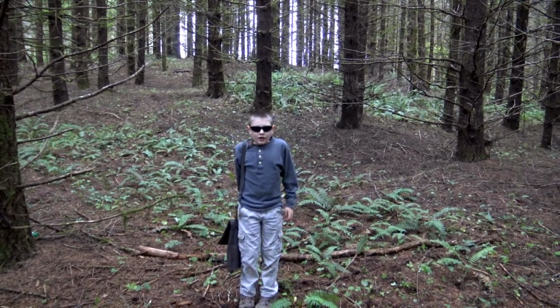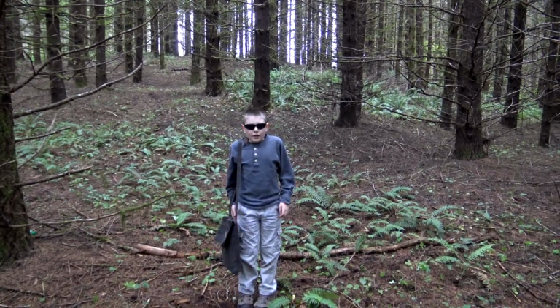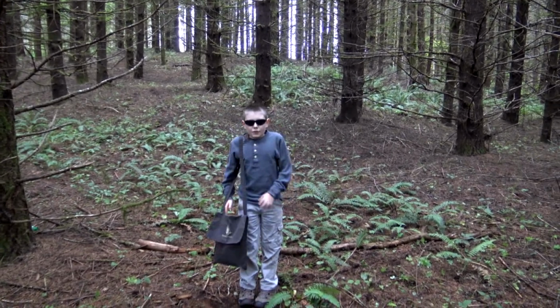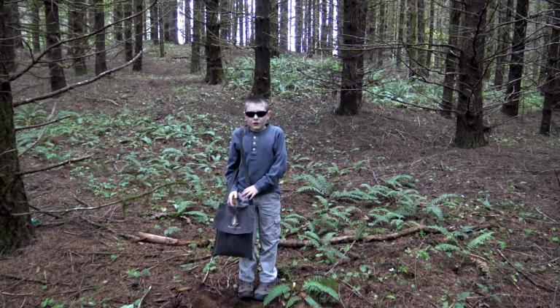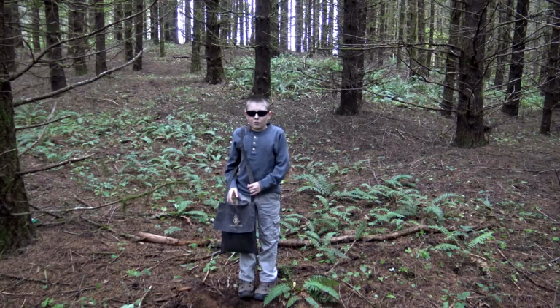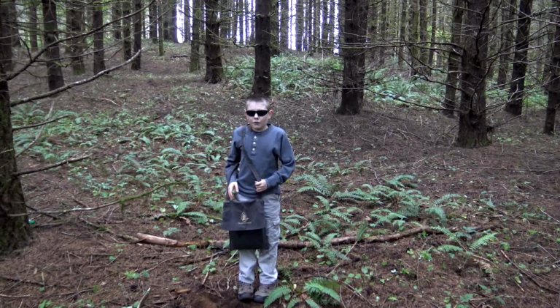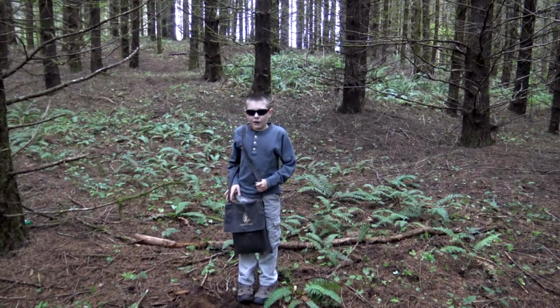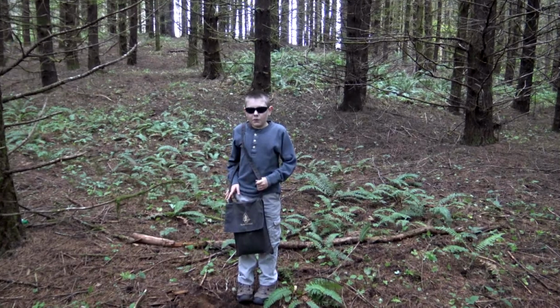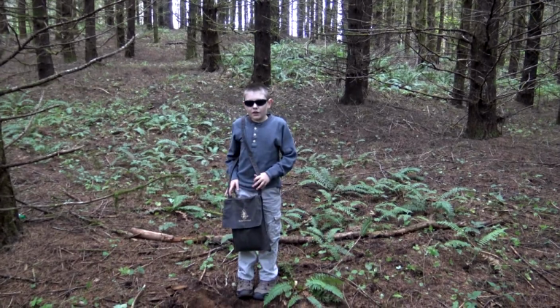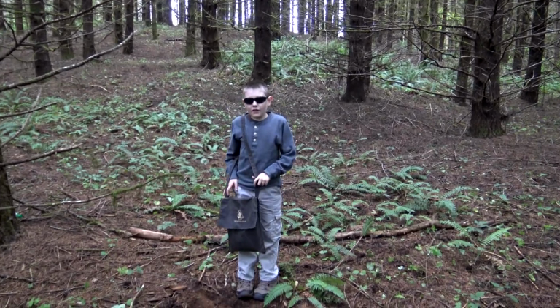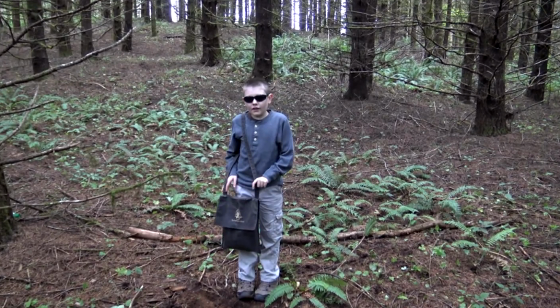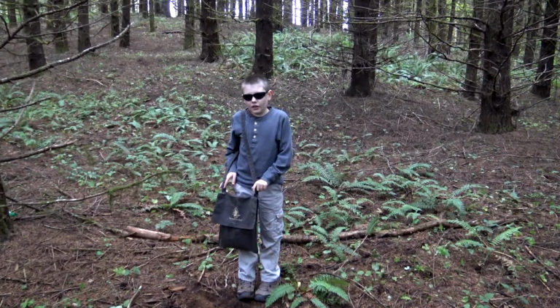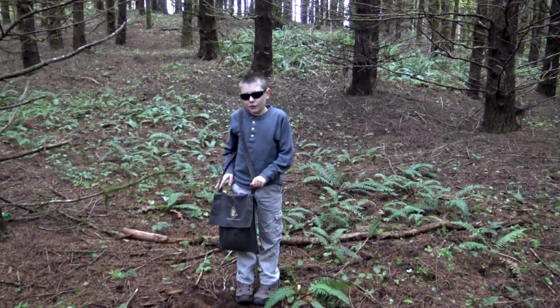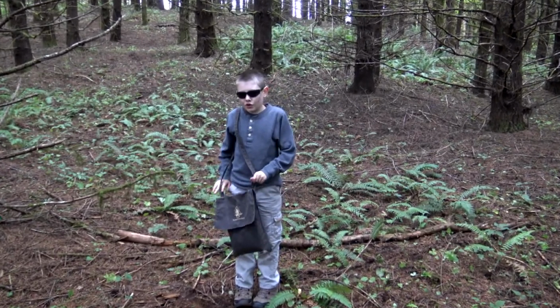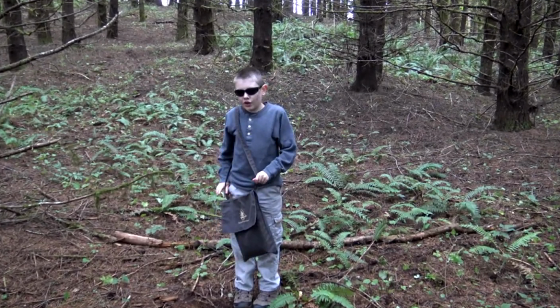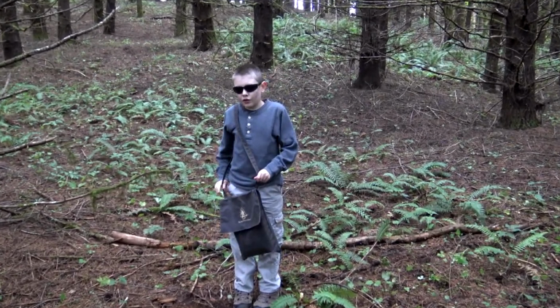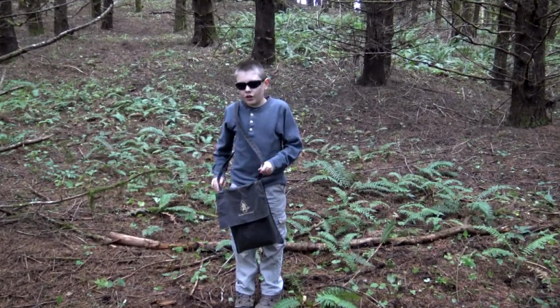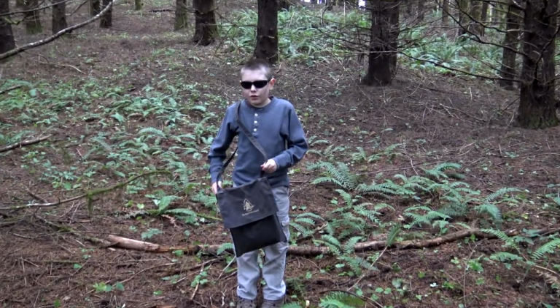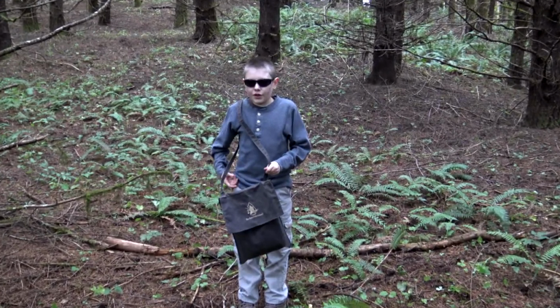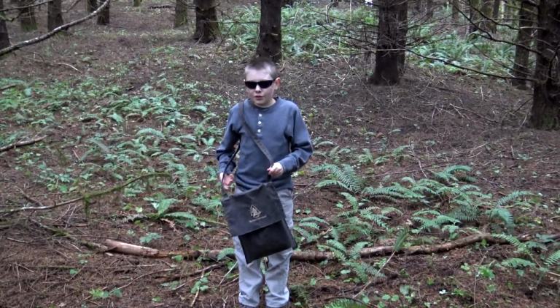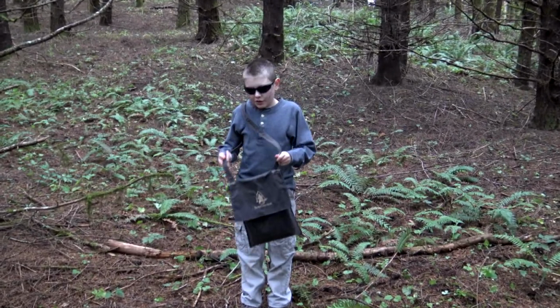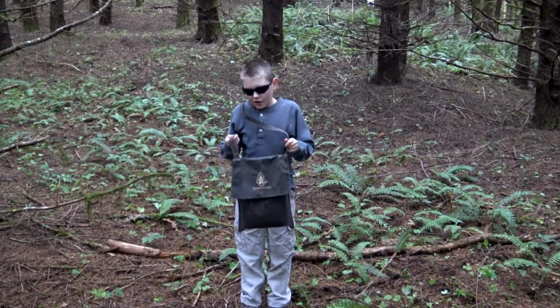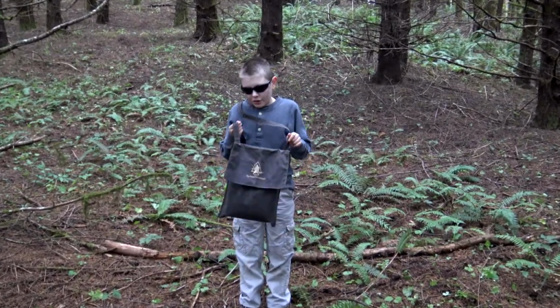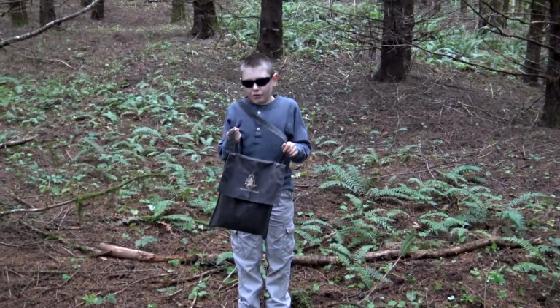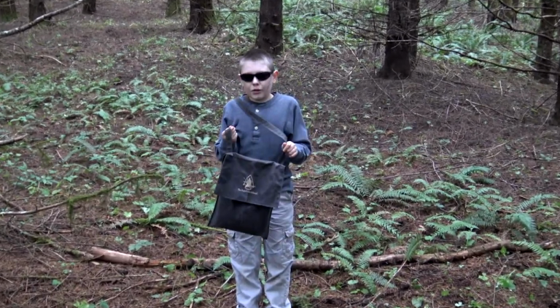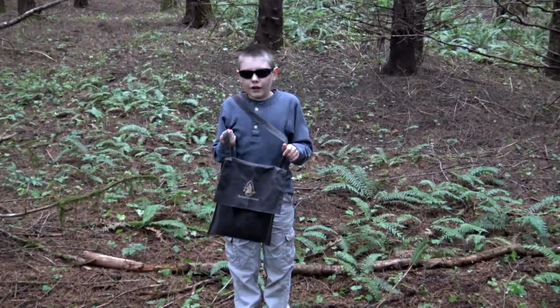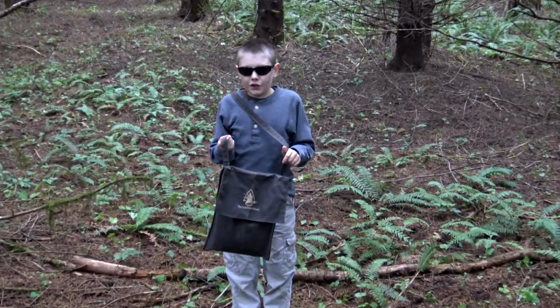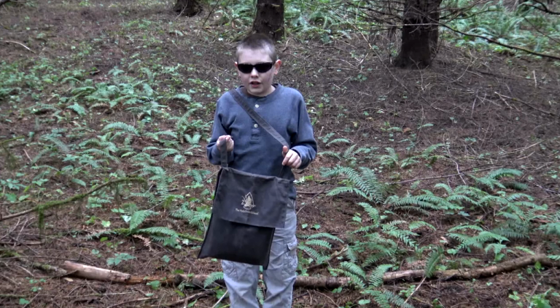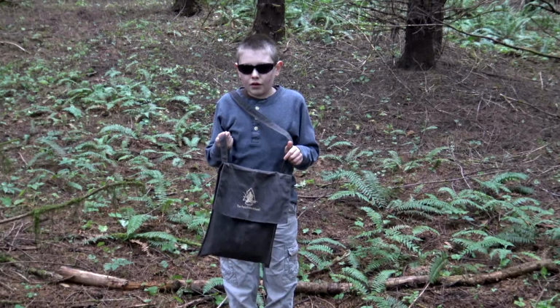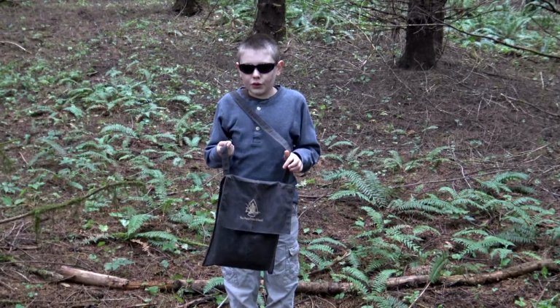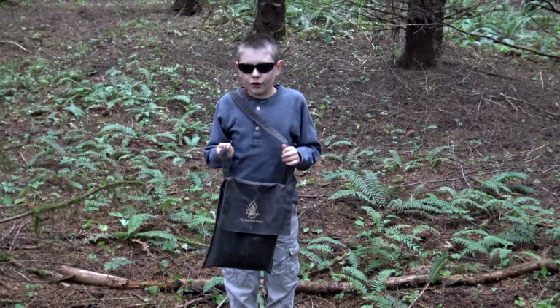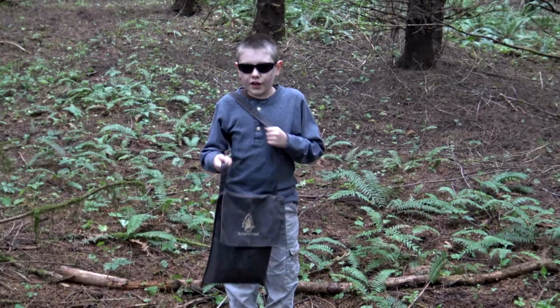If you have a small frame — if you're a child or a youth — the small haversack works great.